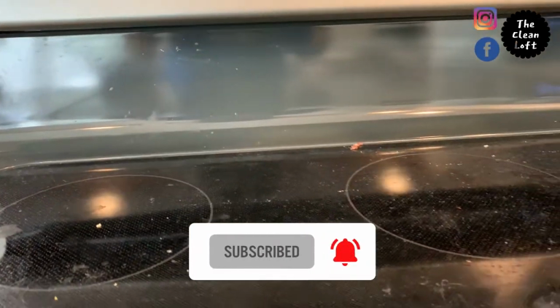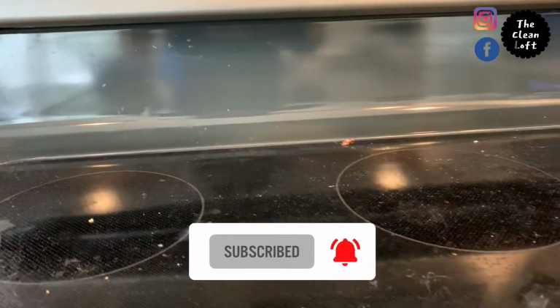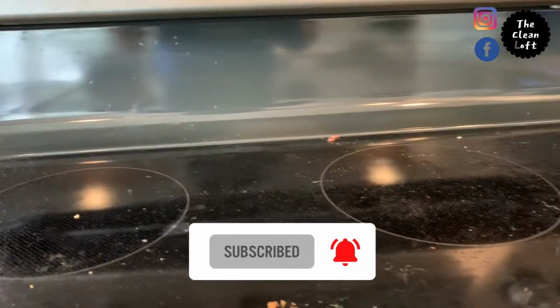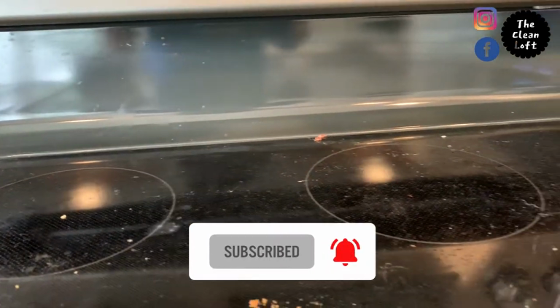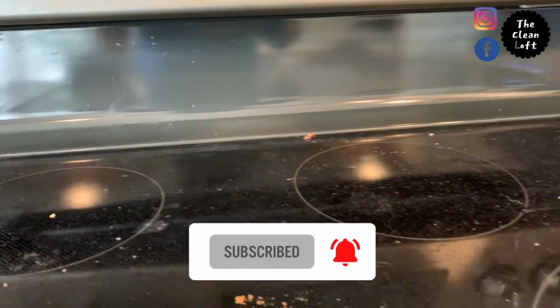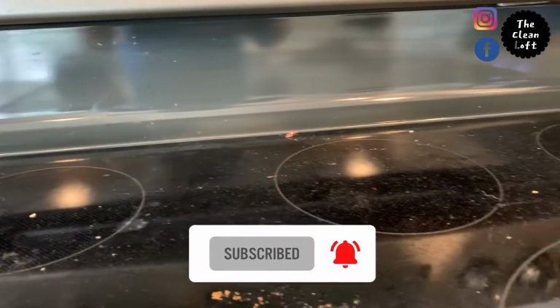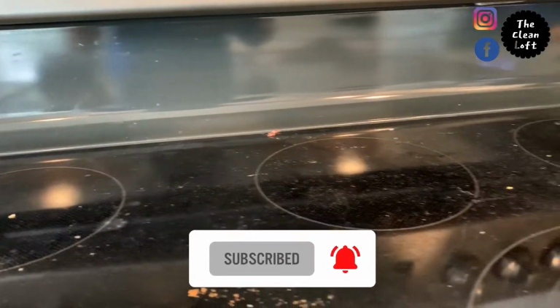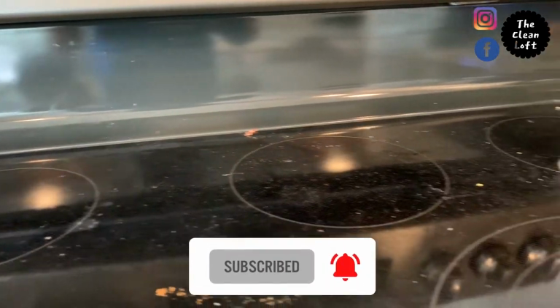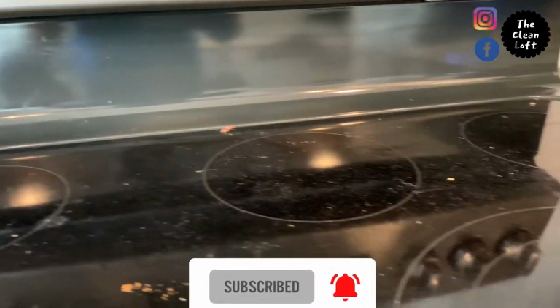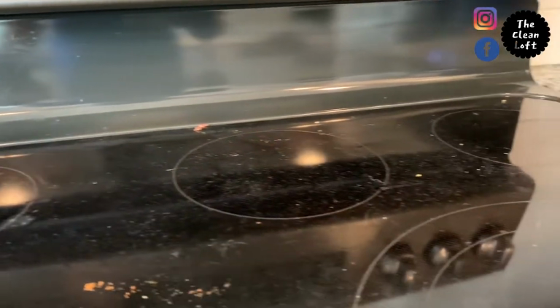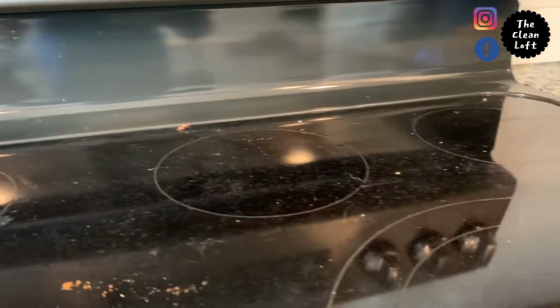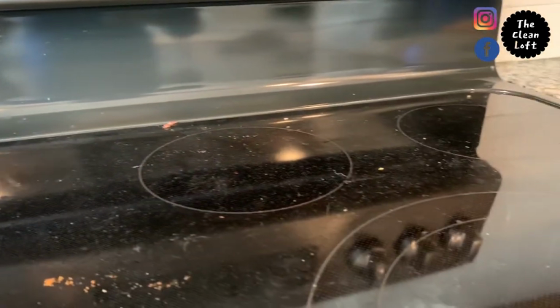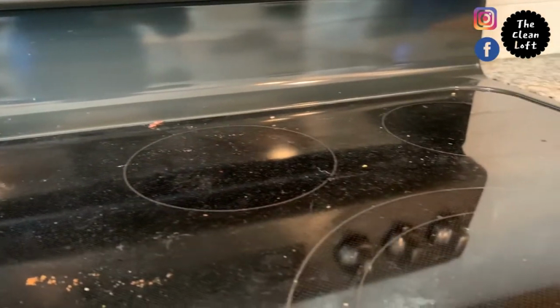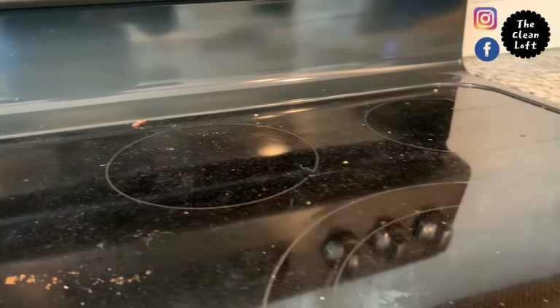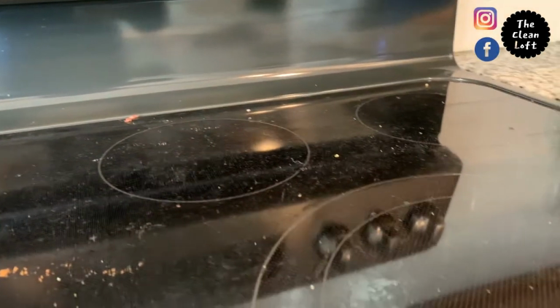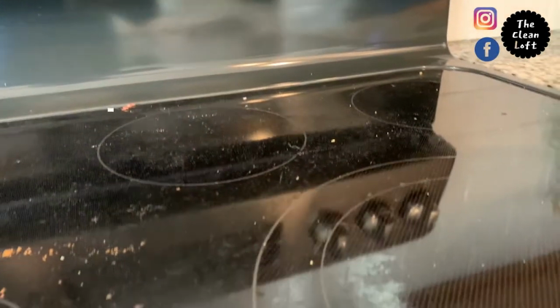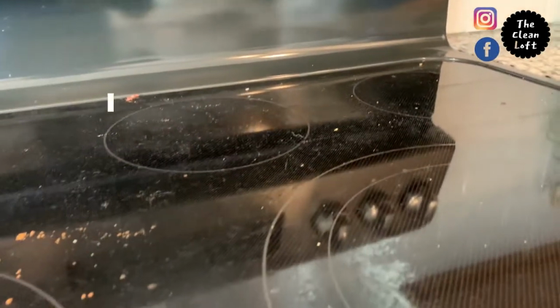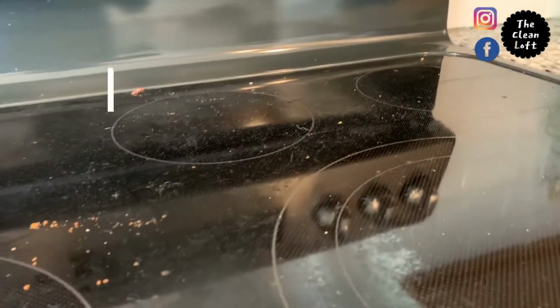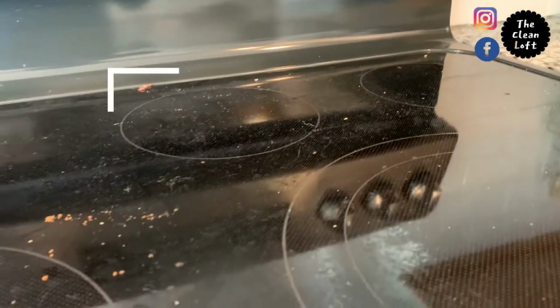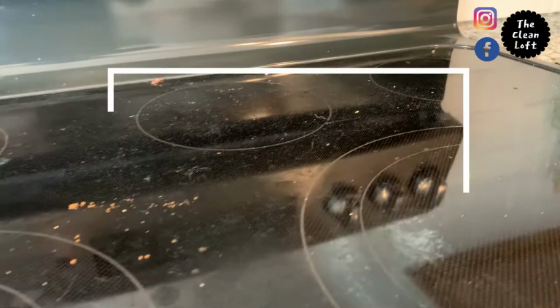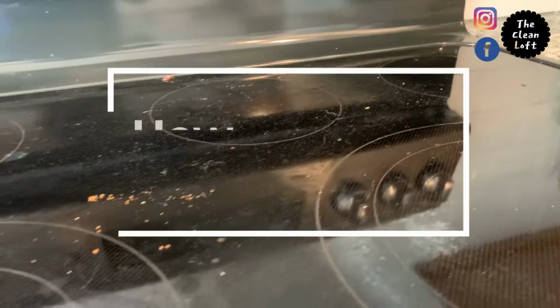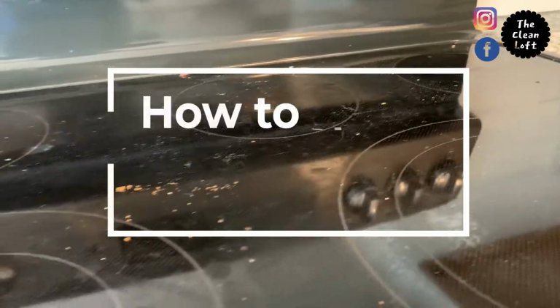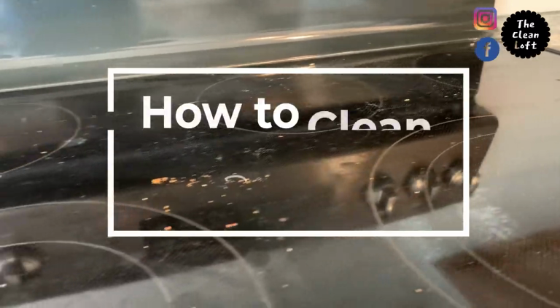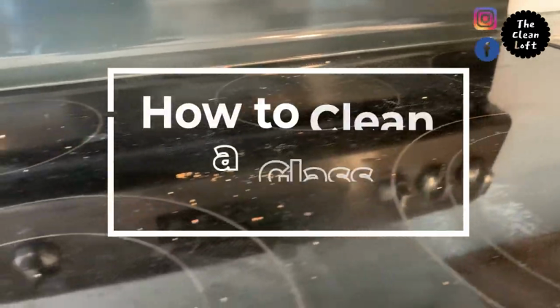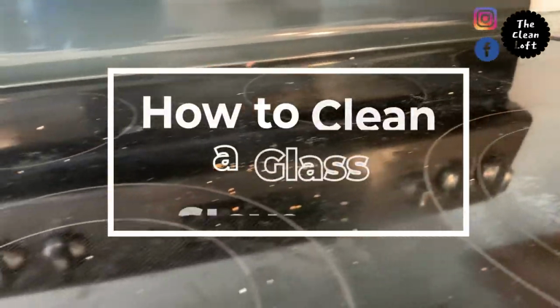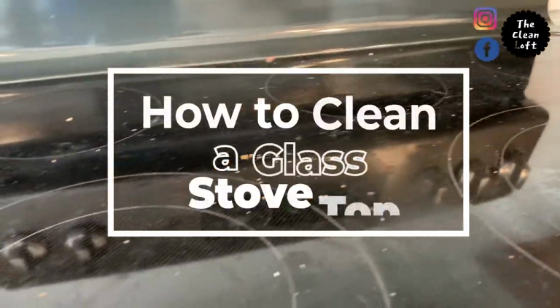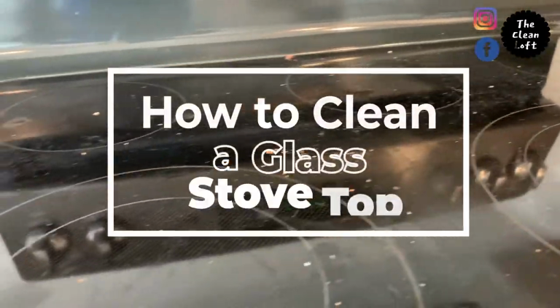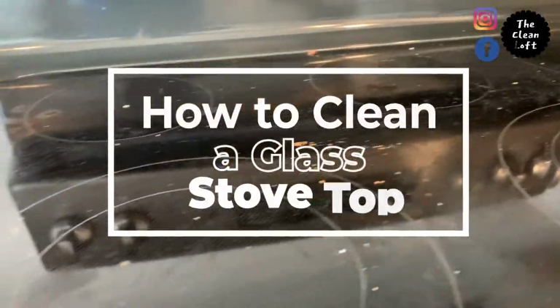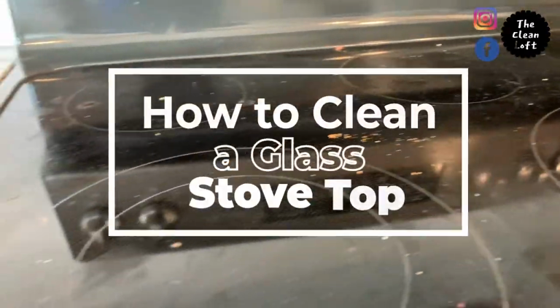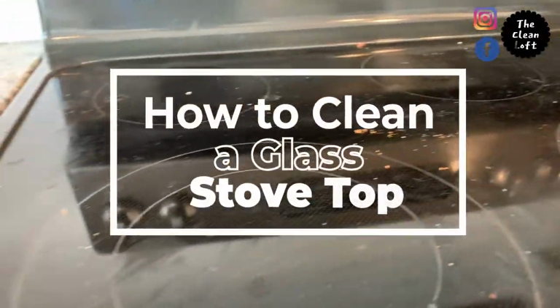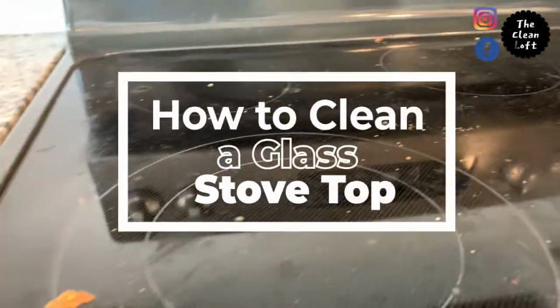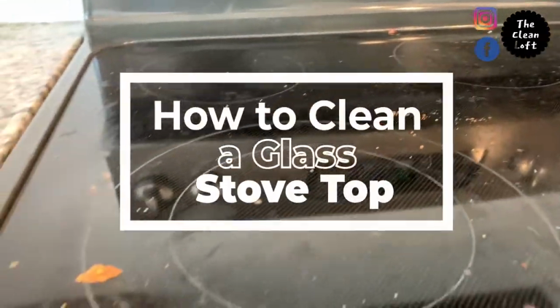In this video, I'm going to show you an easy way to clean your glass stovetop.